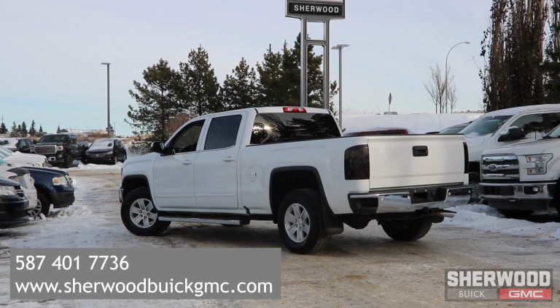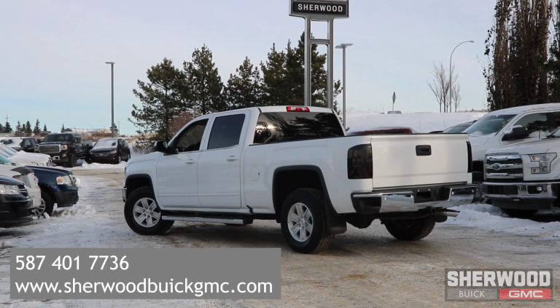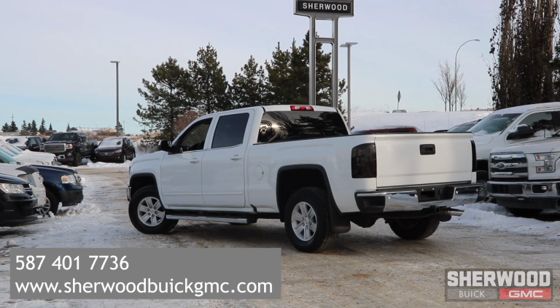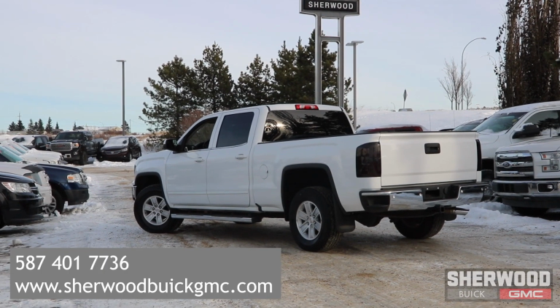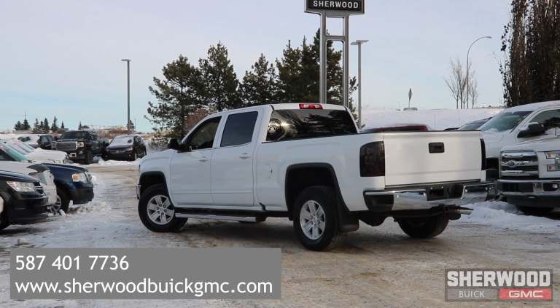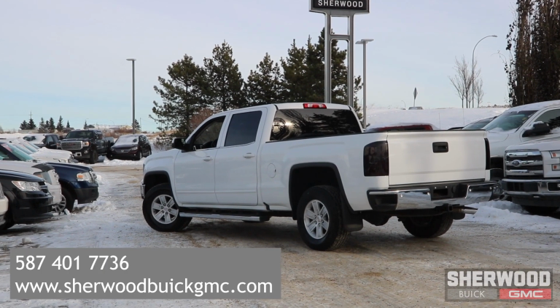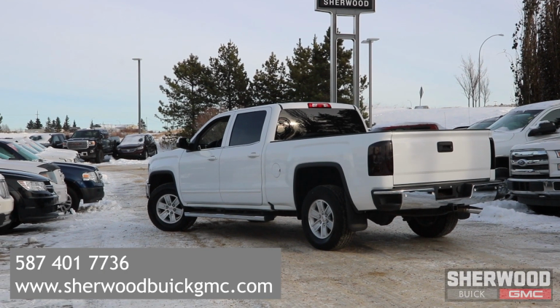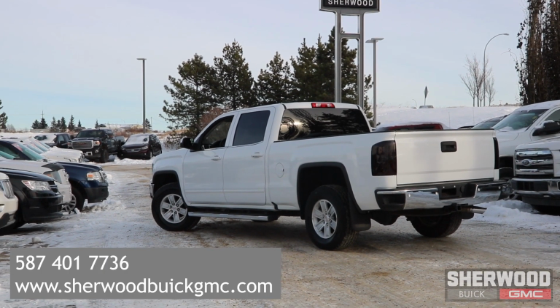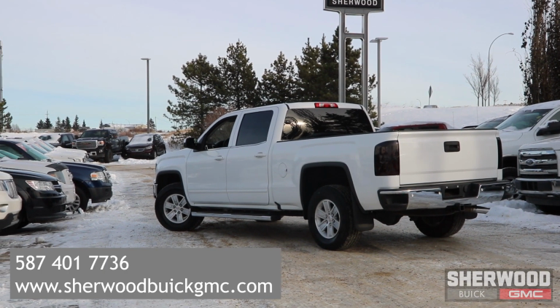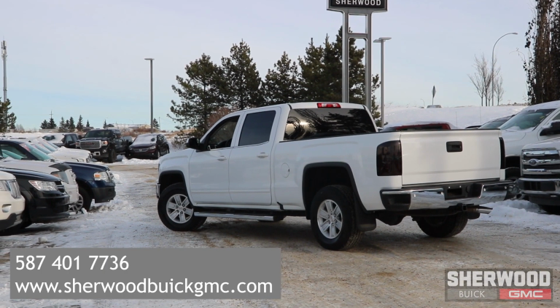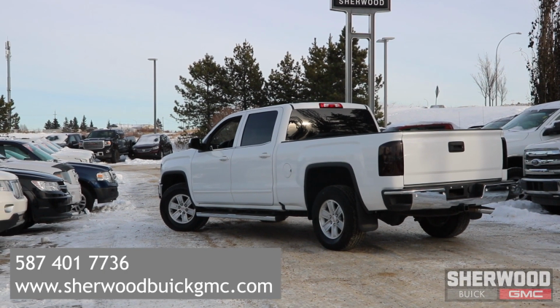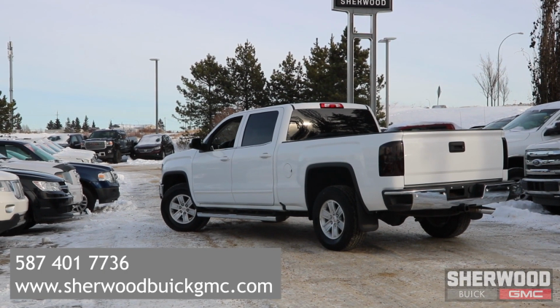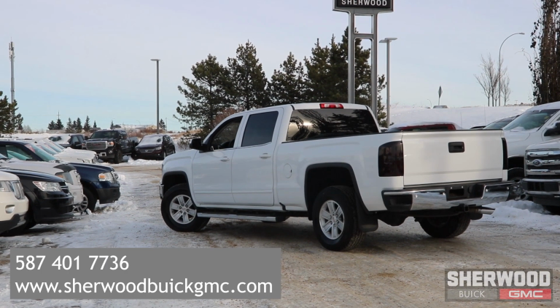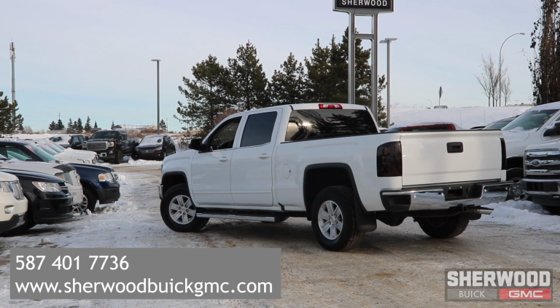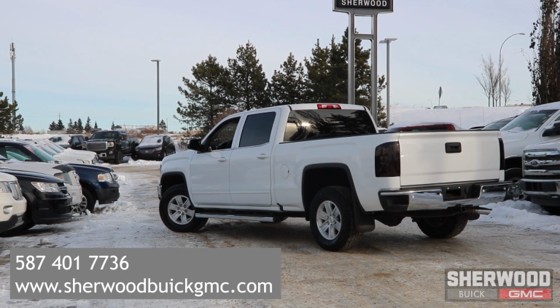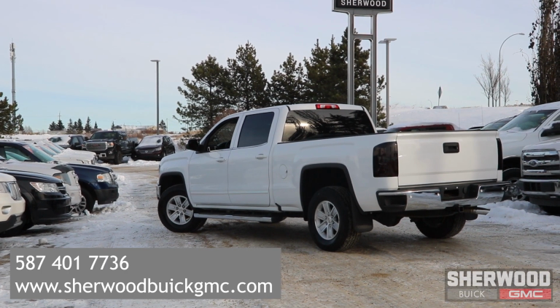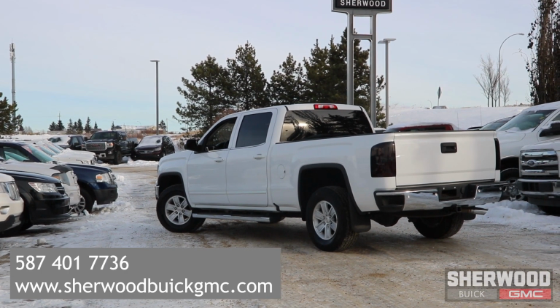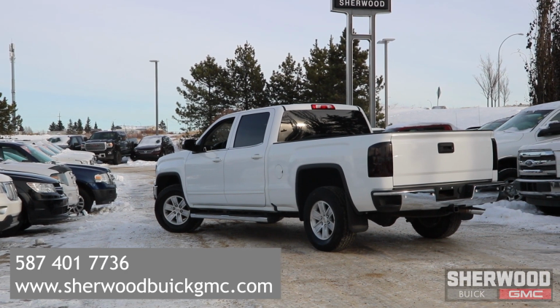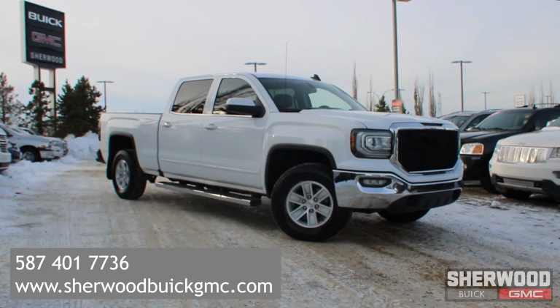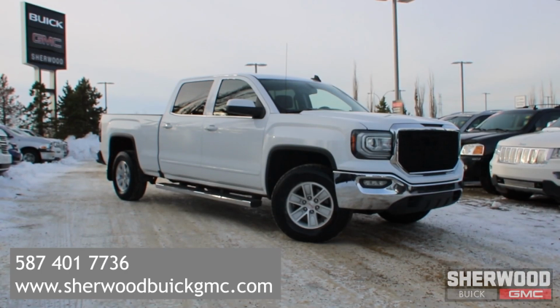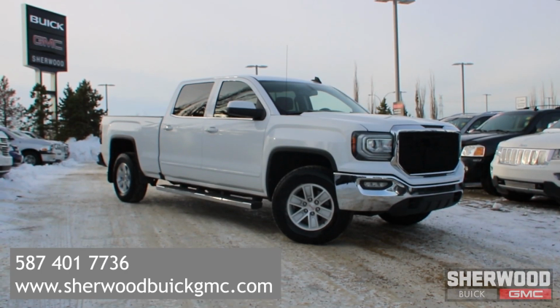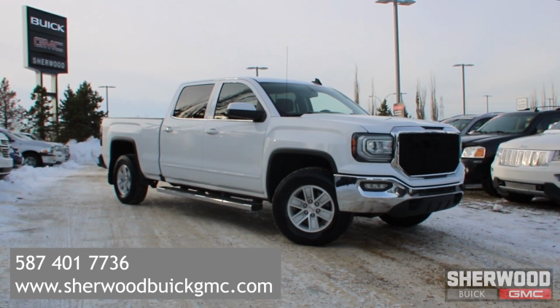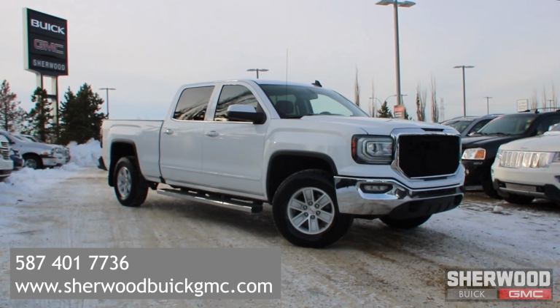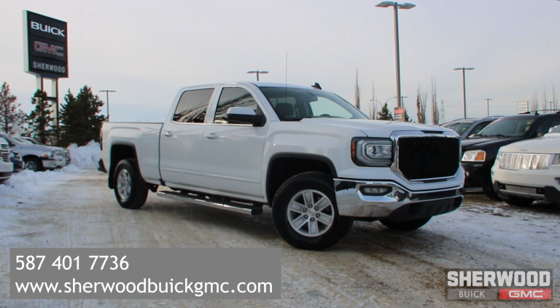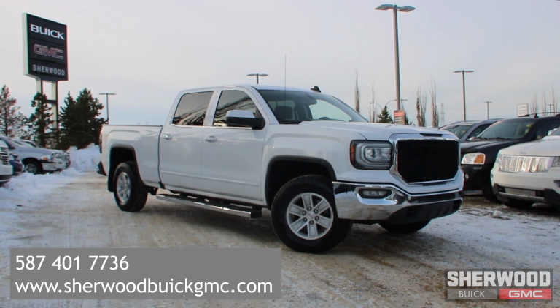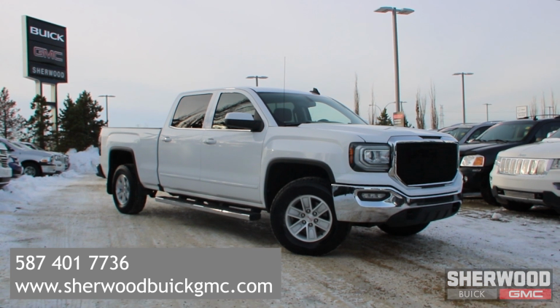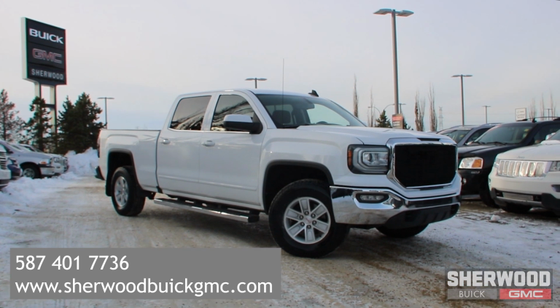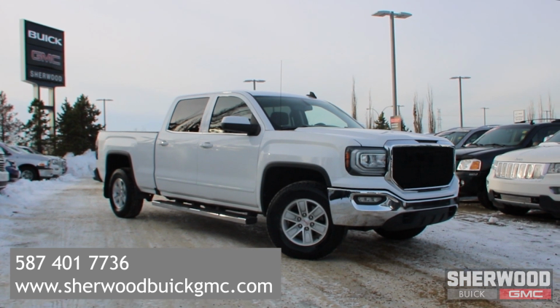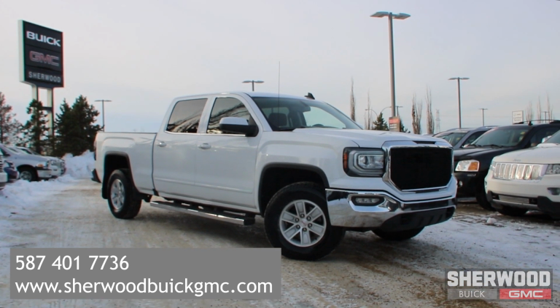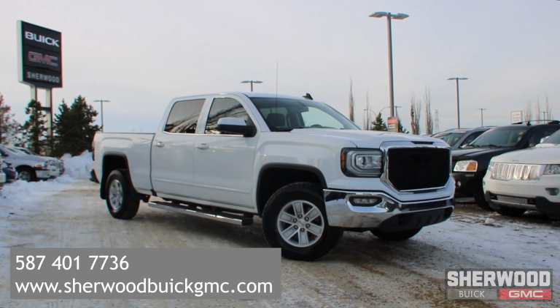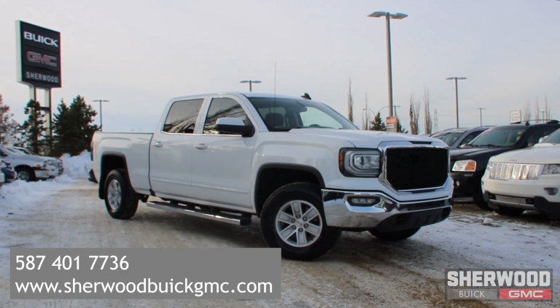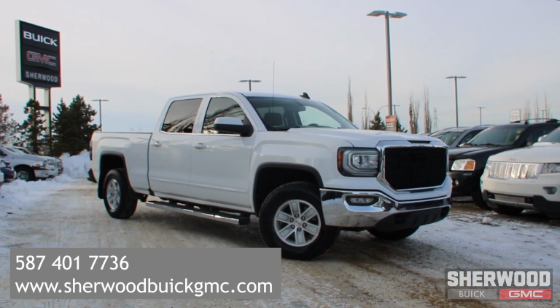Of course, if you have any questions, feel free to click or call and one of our sales representatives will be happy to help.